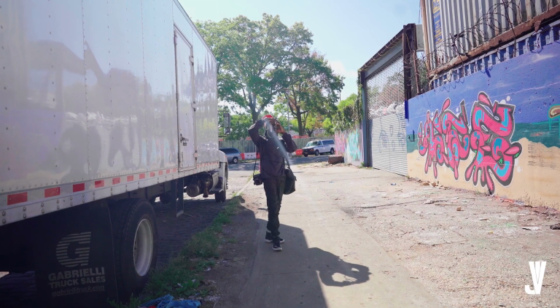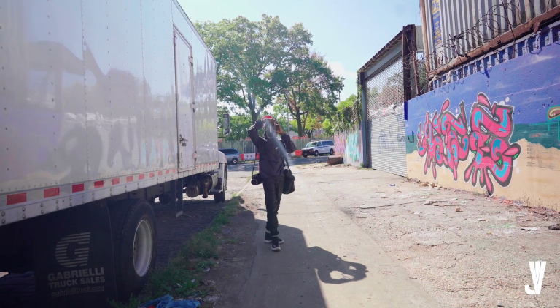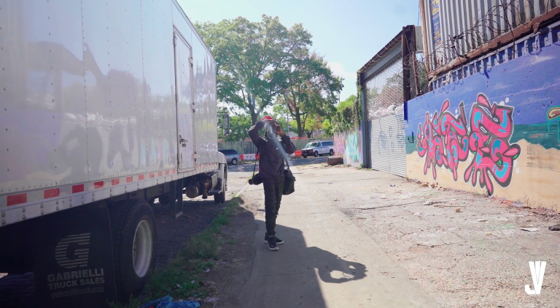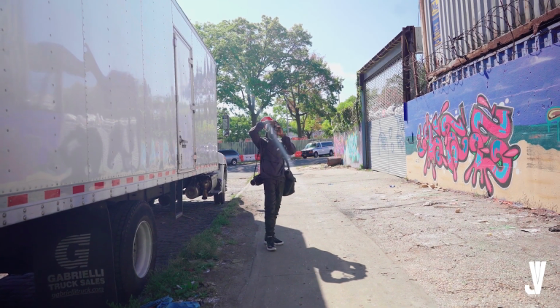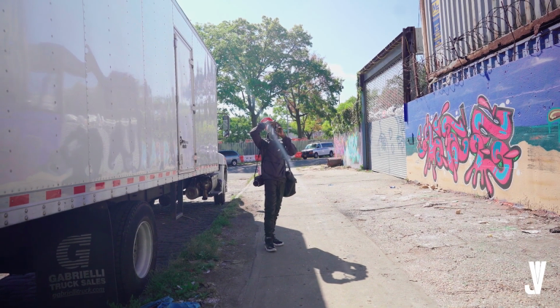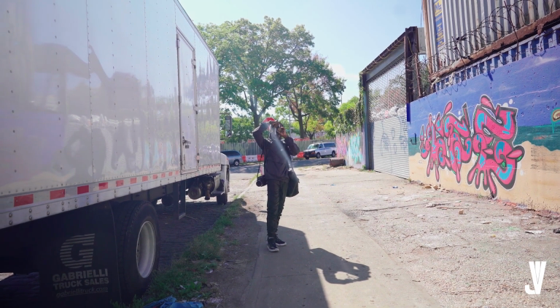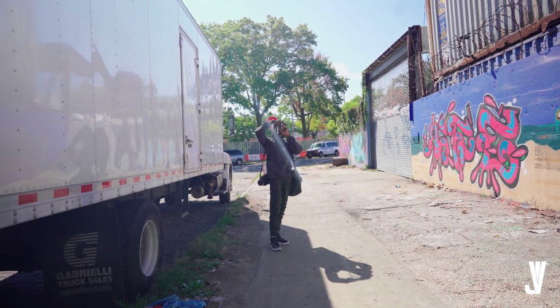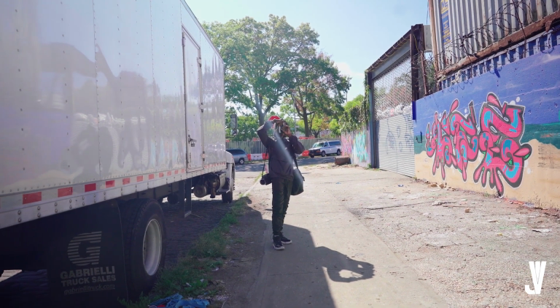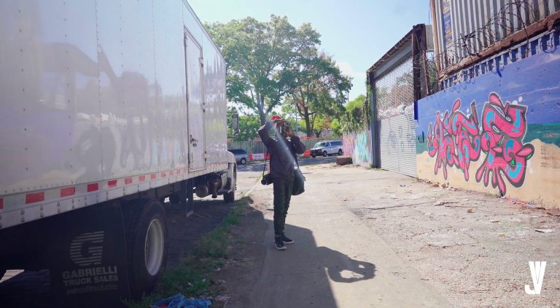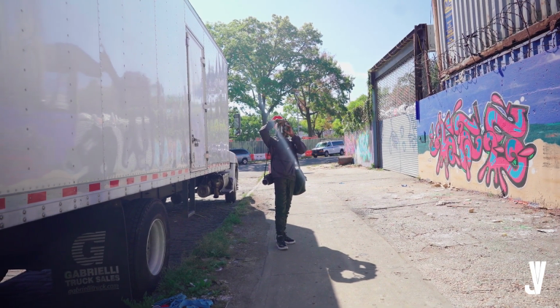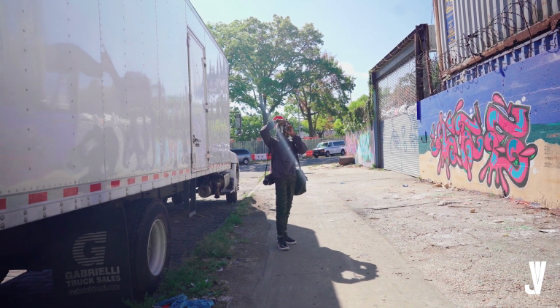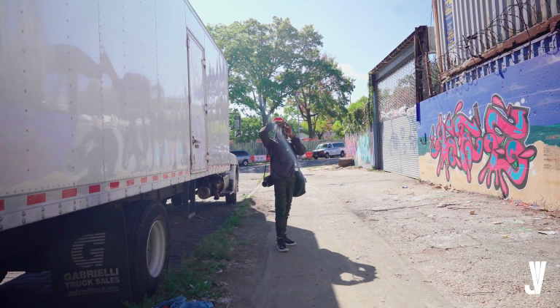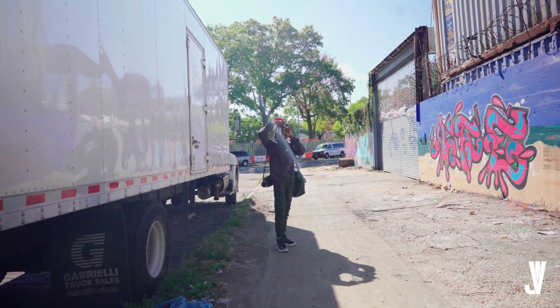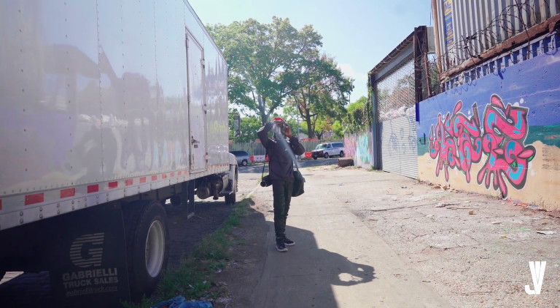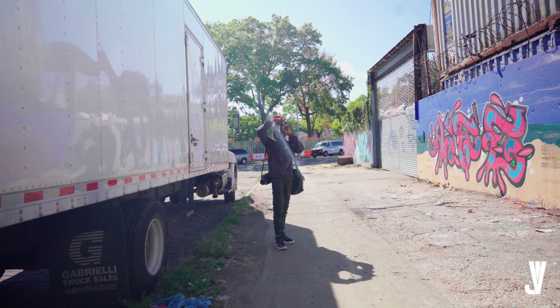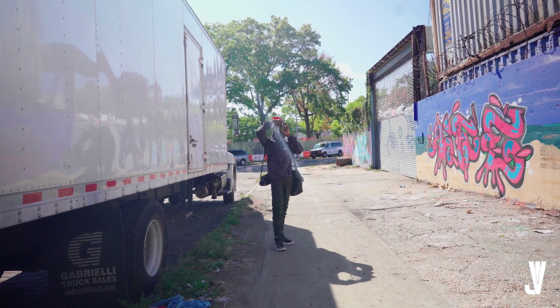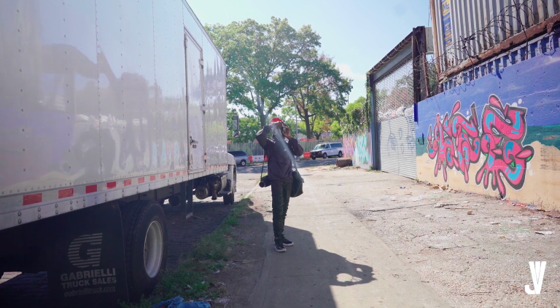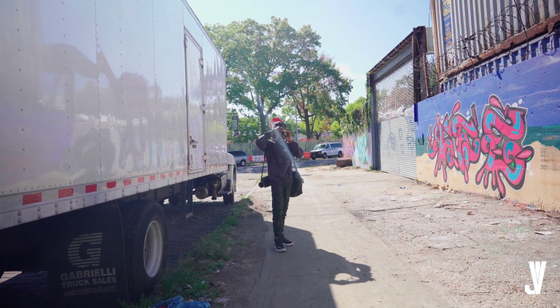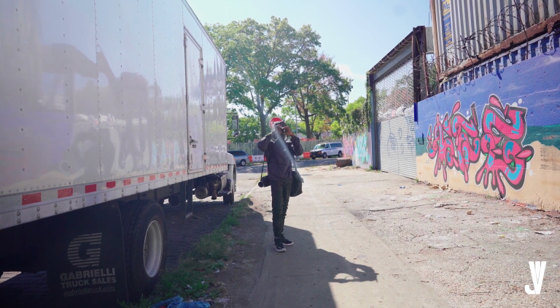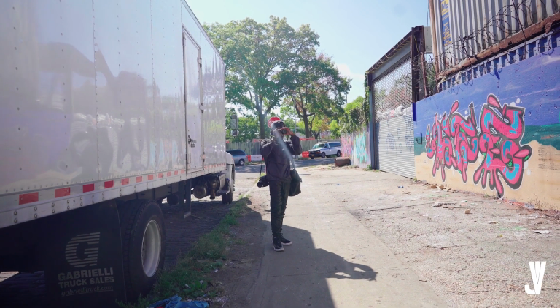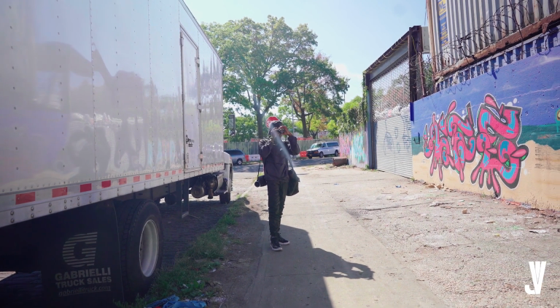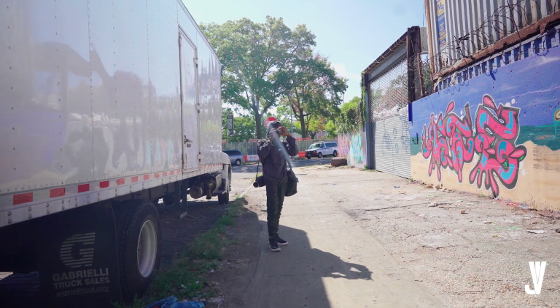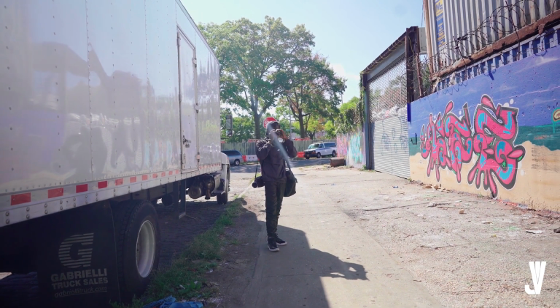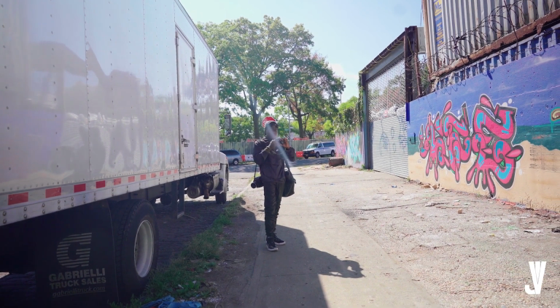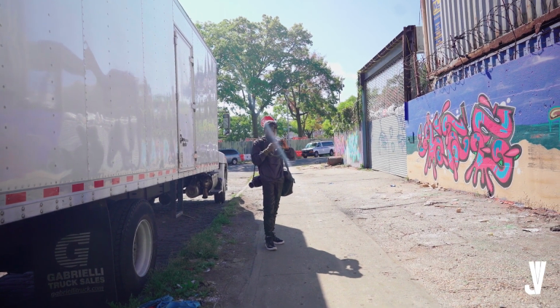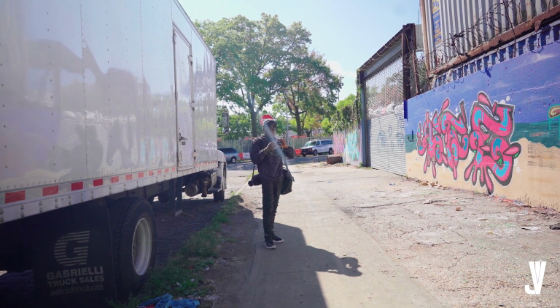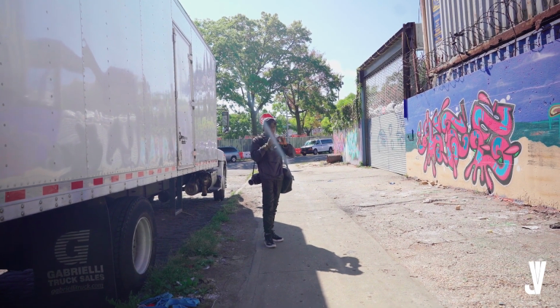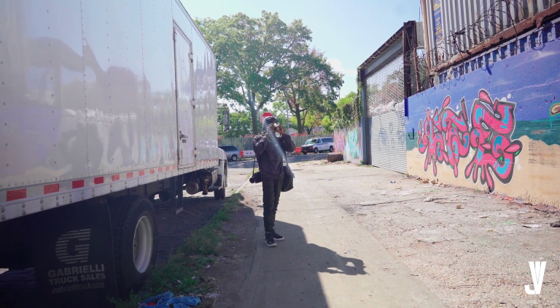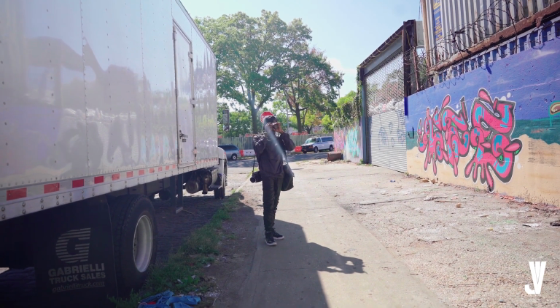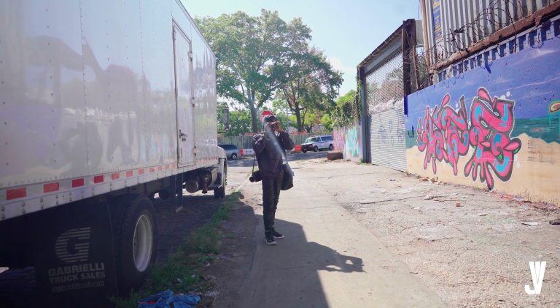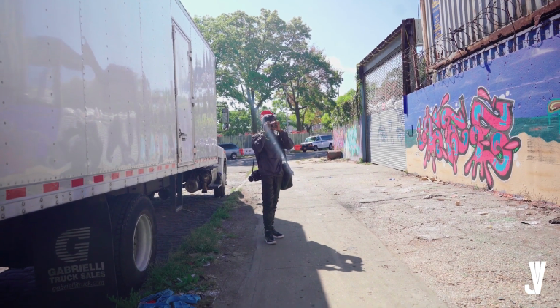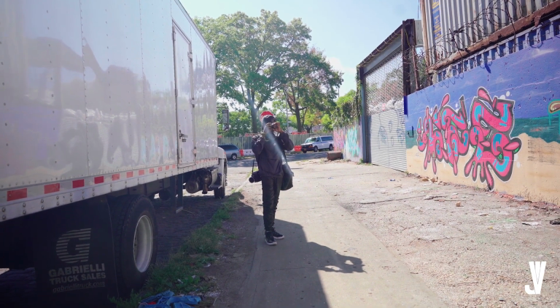I'm a huge fan of graffiti, so I definitely was going to take photos of this wall here.